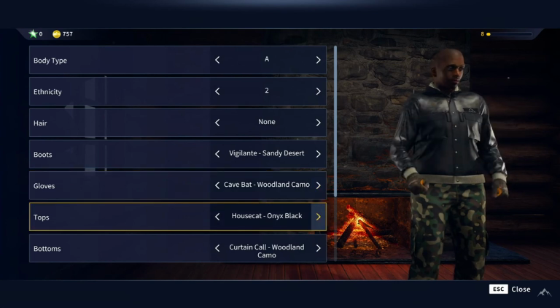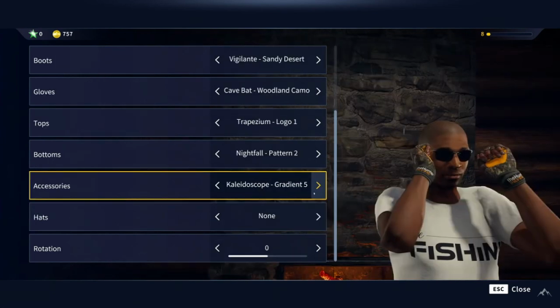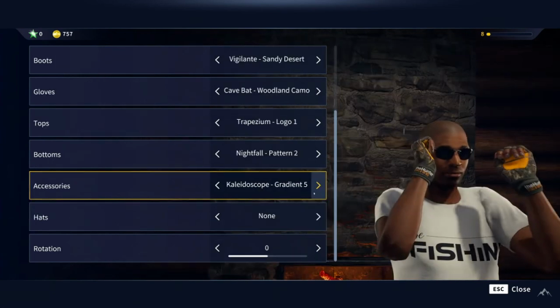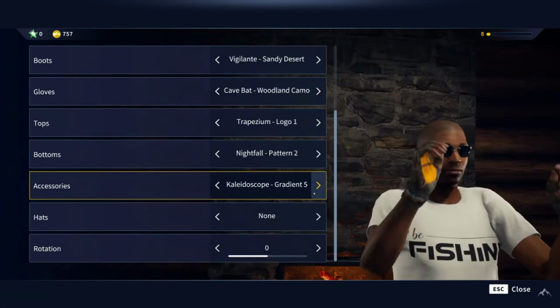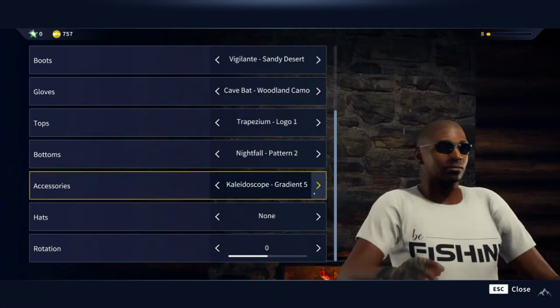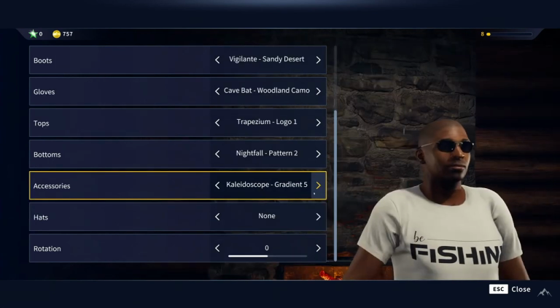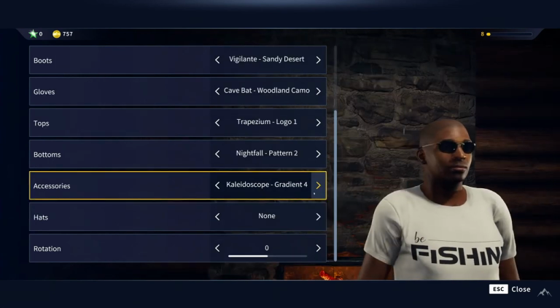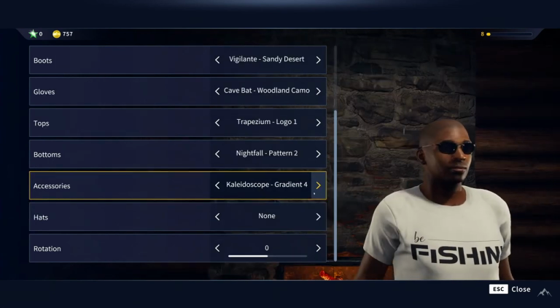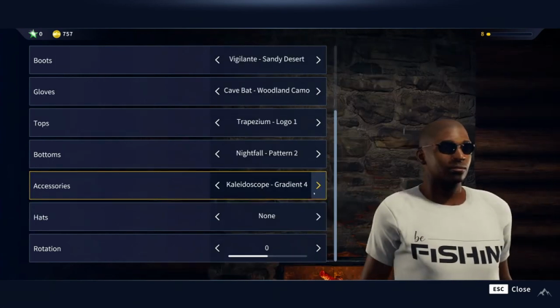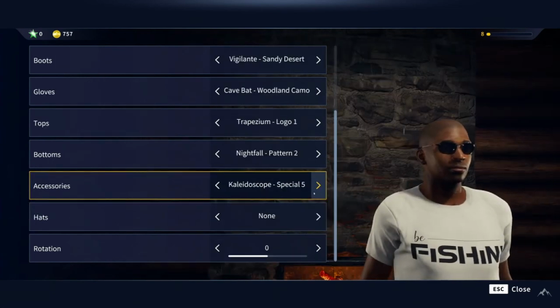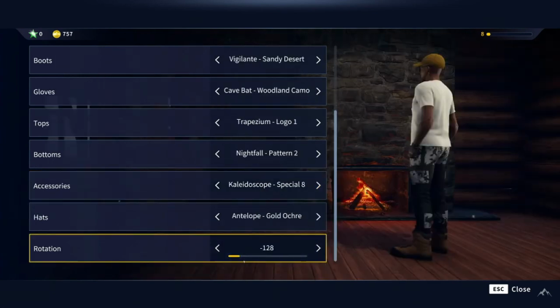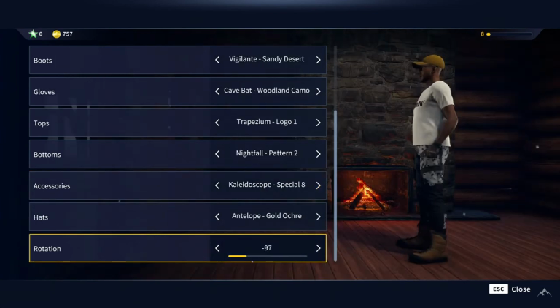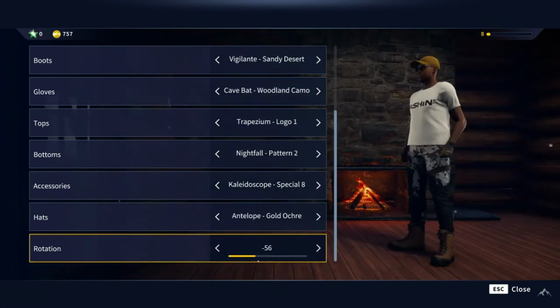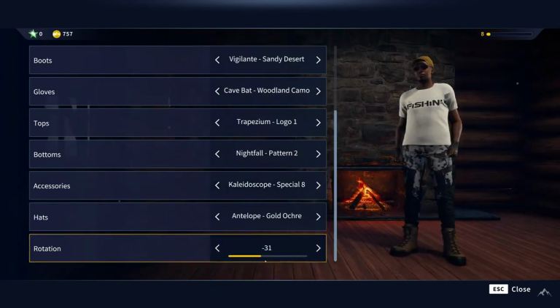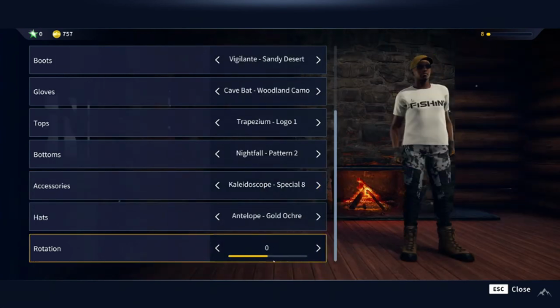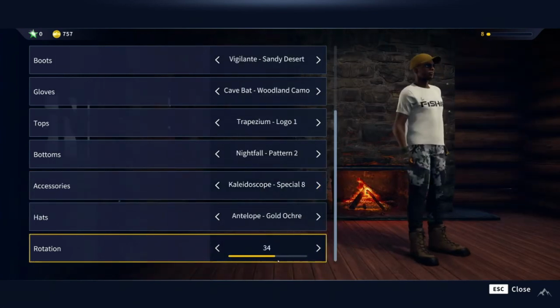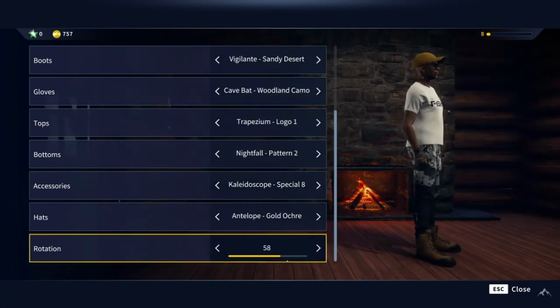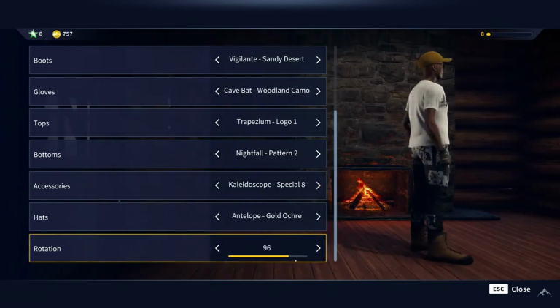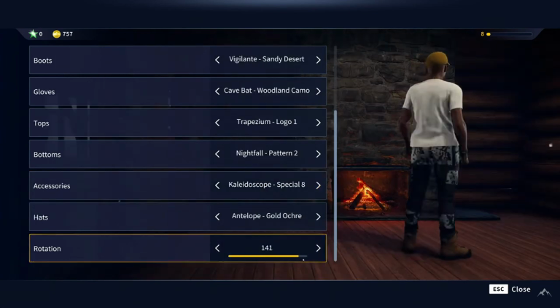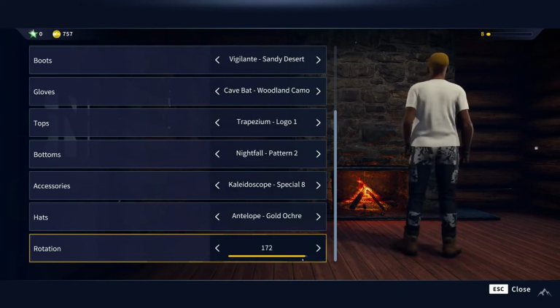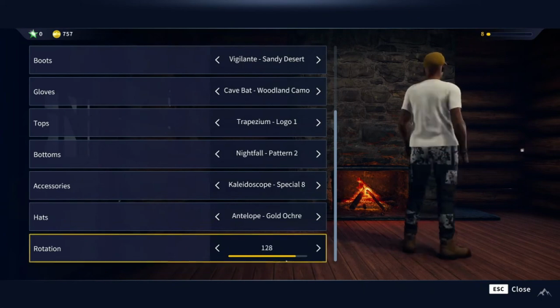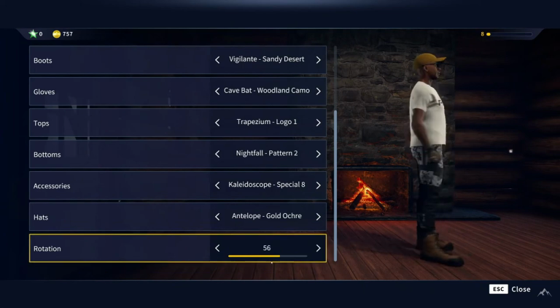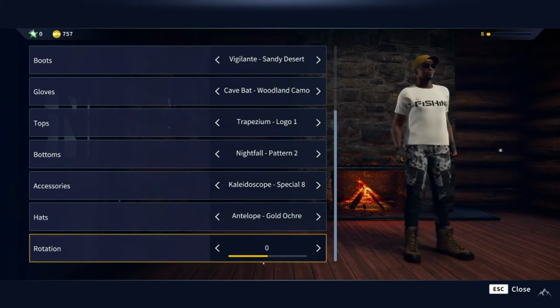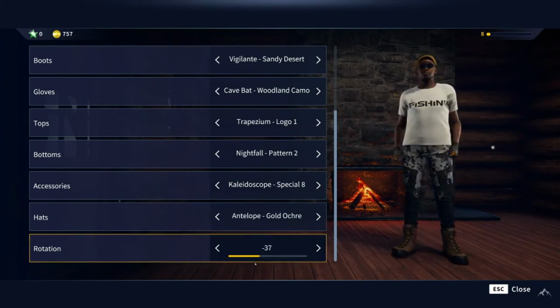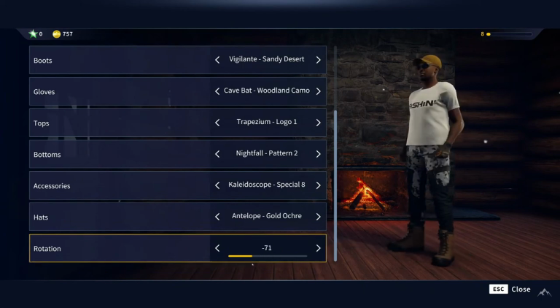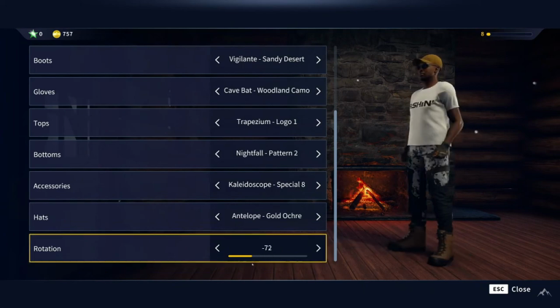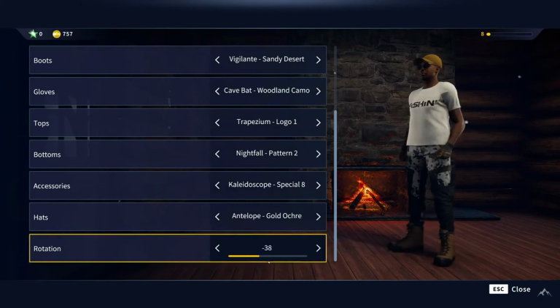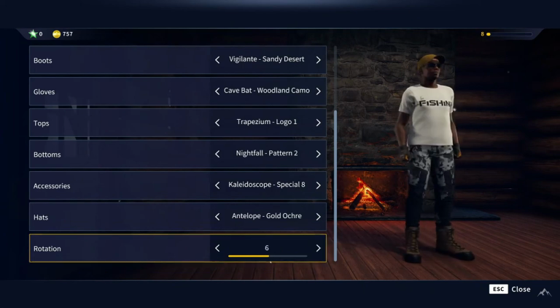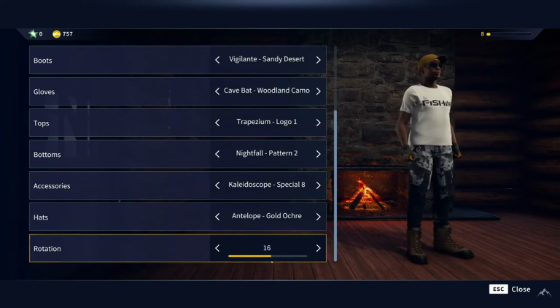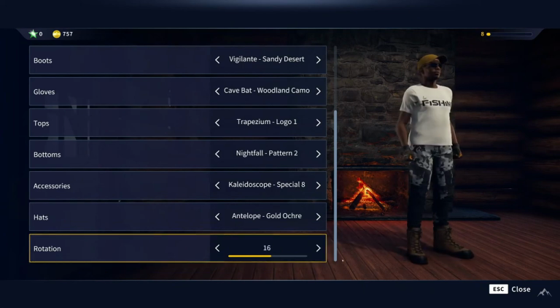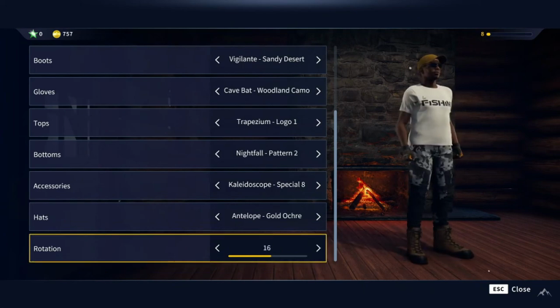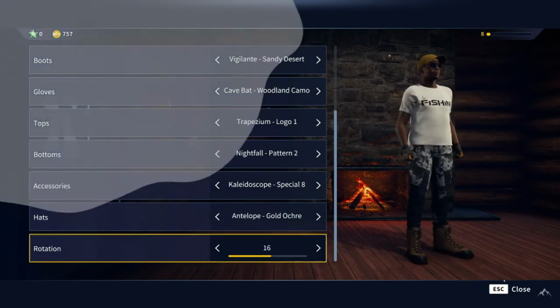Mix and match shoes, gloves, hats, glasses, tops and trousers to find your unique look.